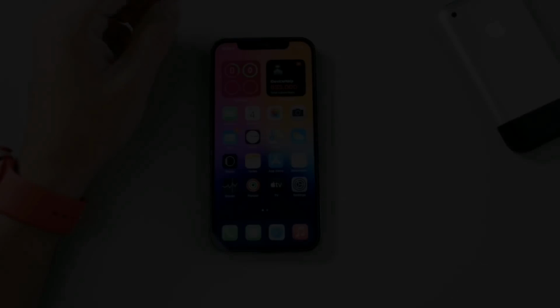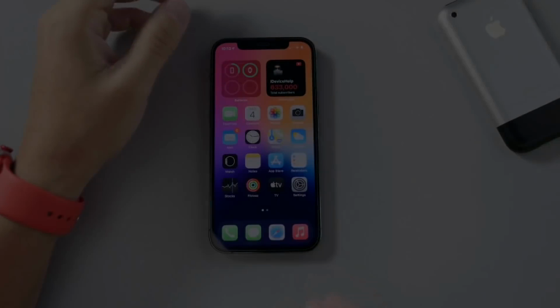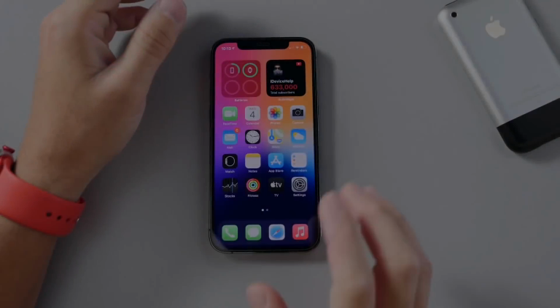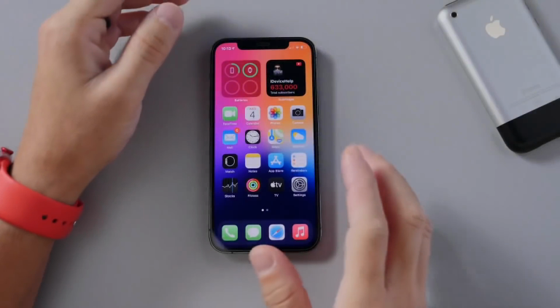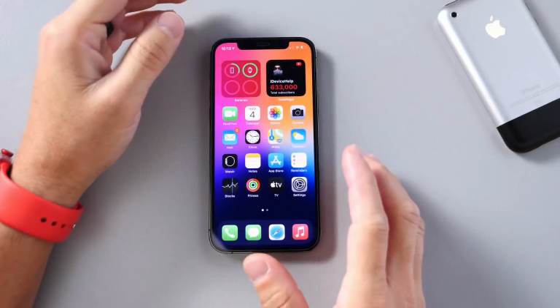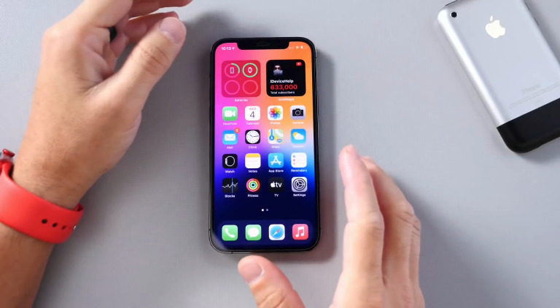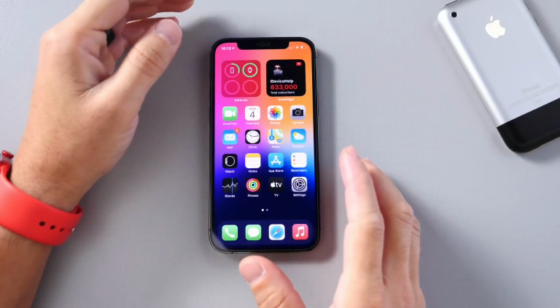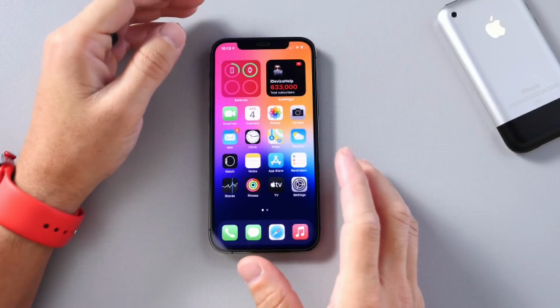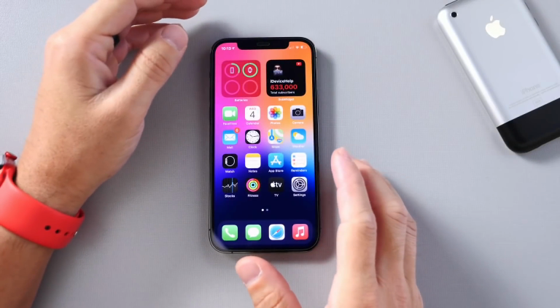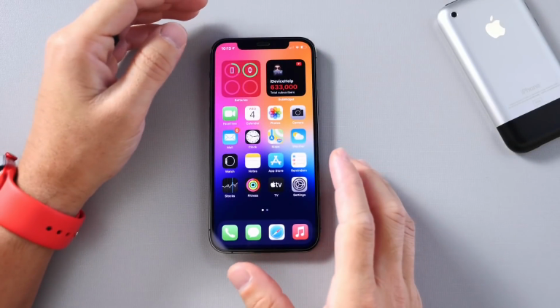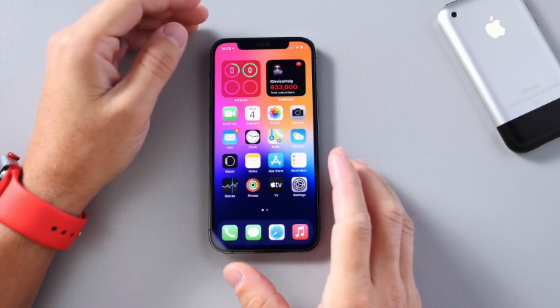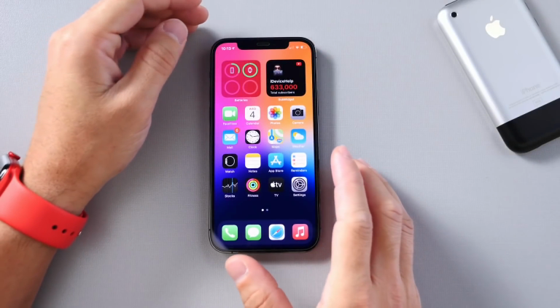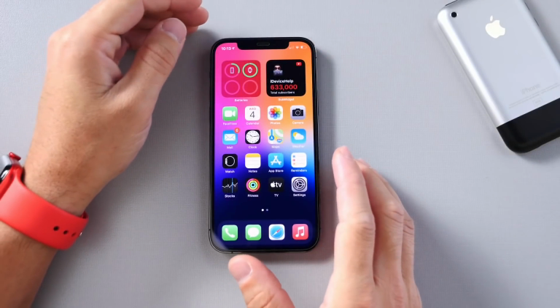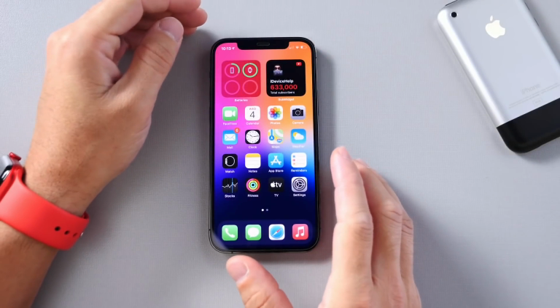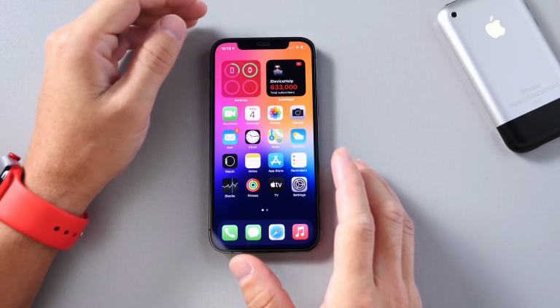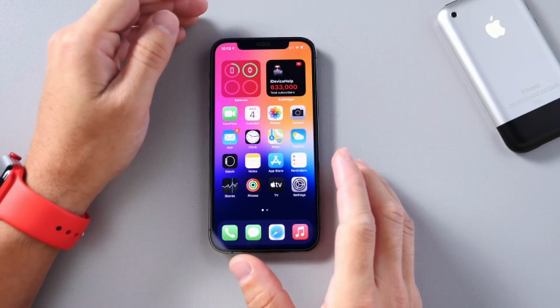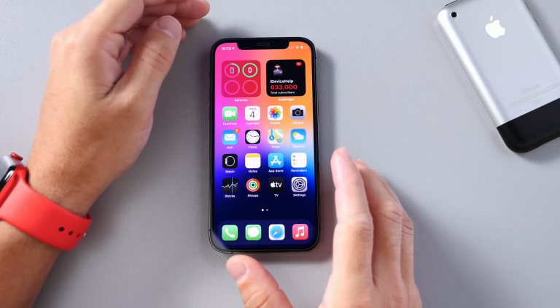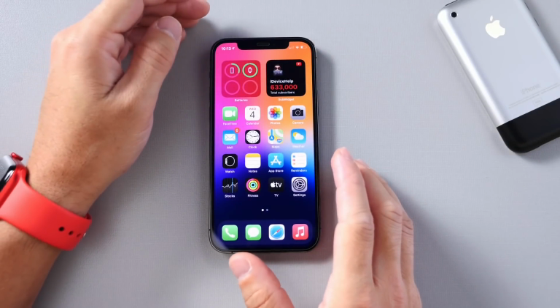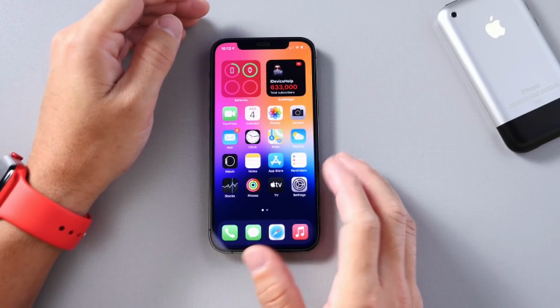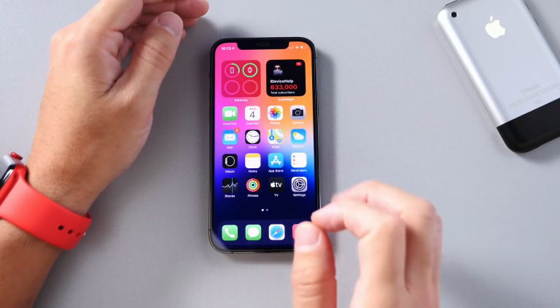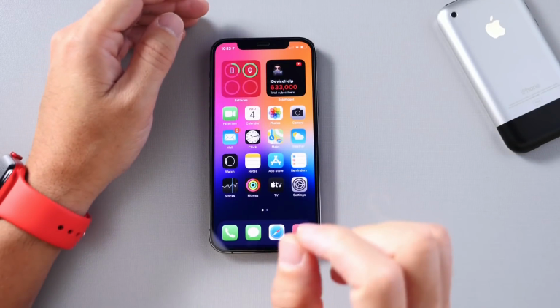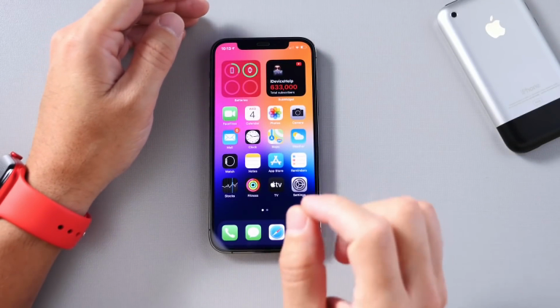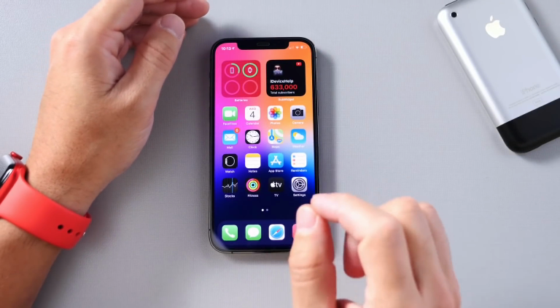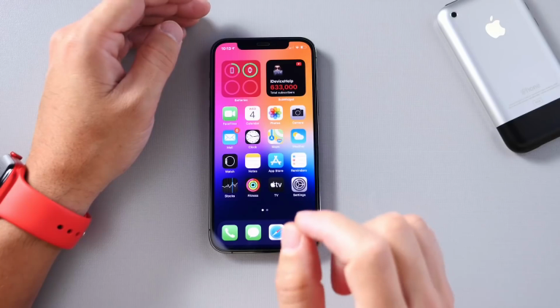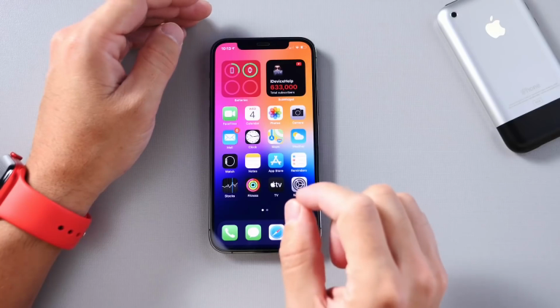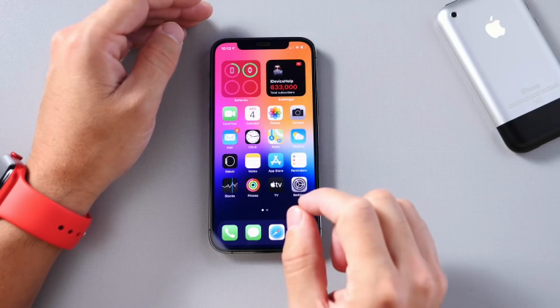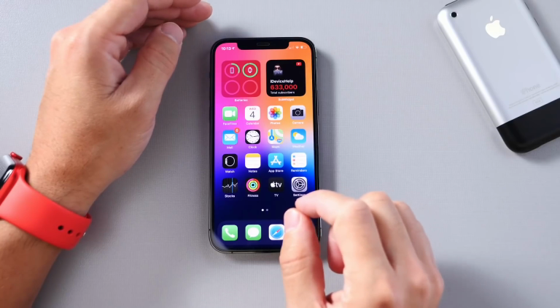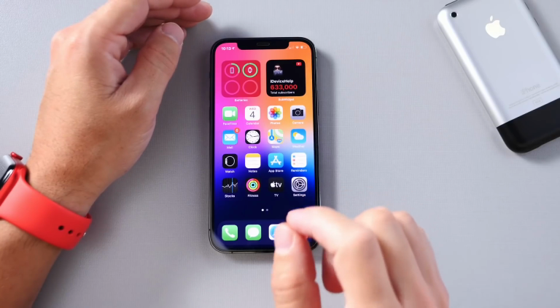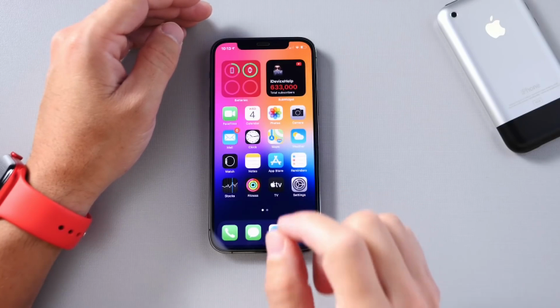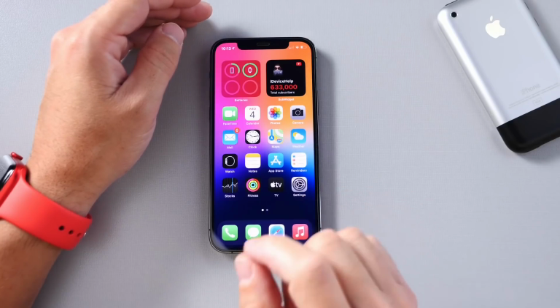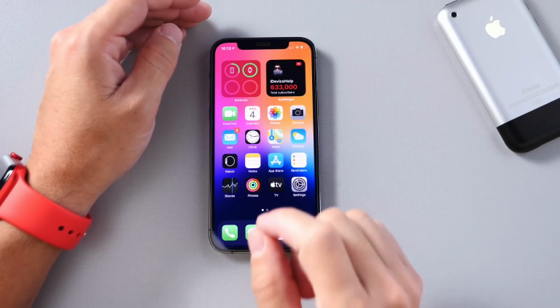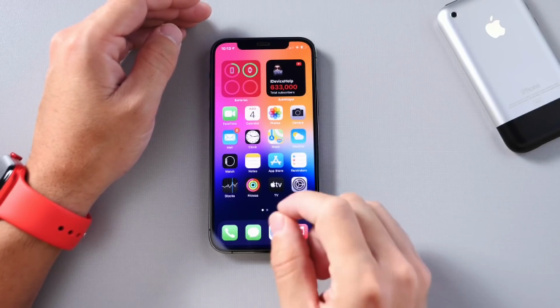What's up guys, Ike Device Help here. Welcome back to the channel. Today I want to show you how to get your iPhone to tell you when it needs to be charged.